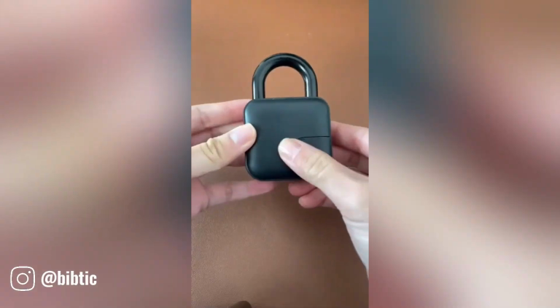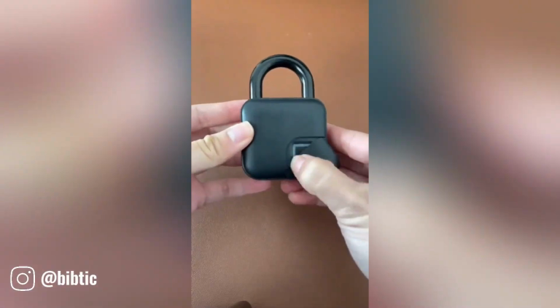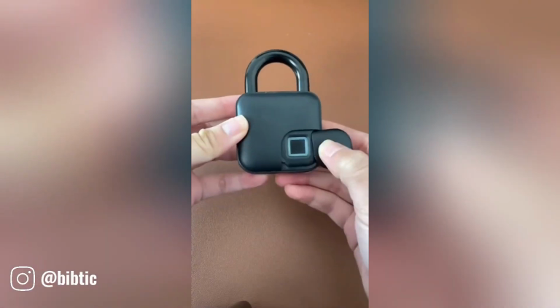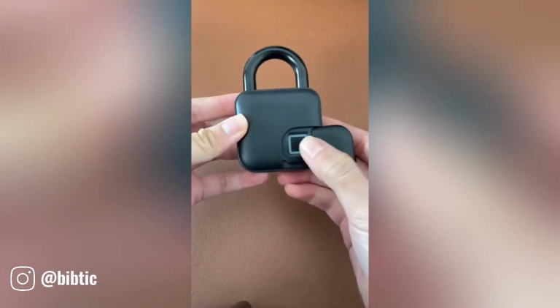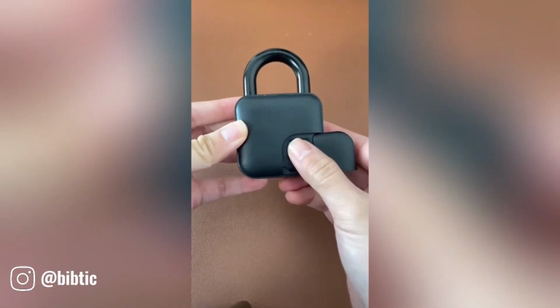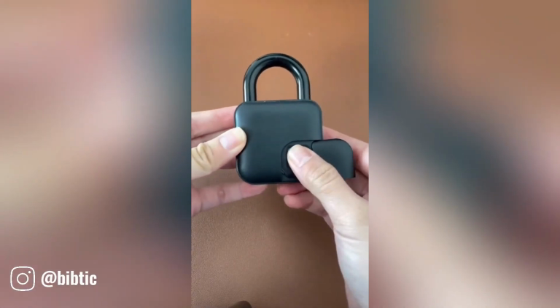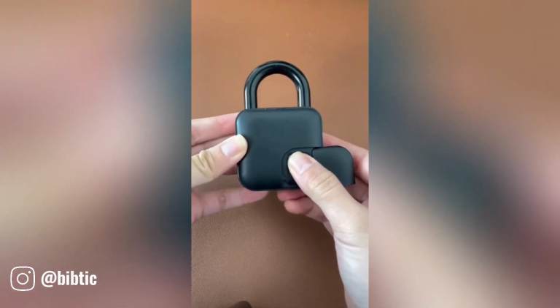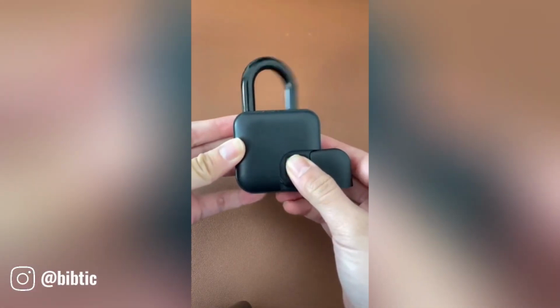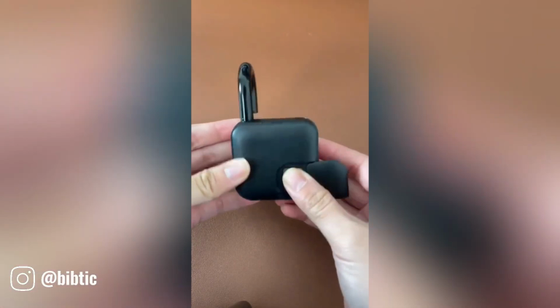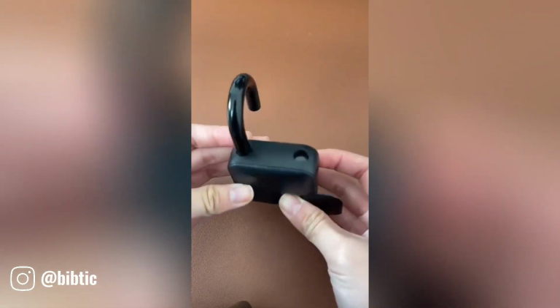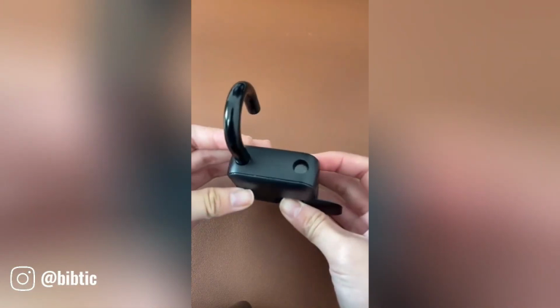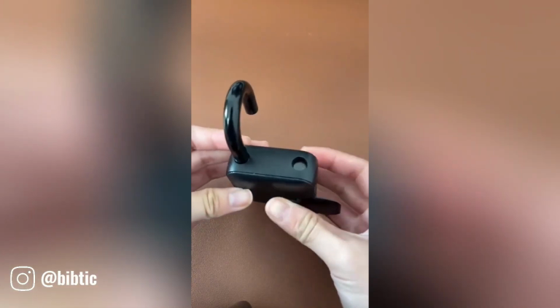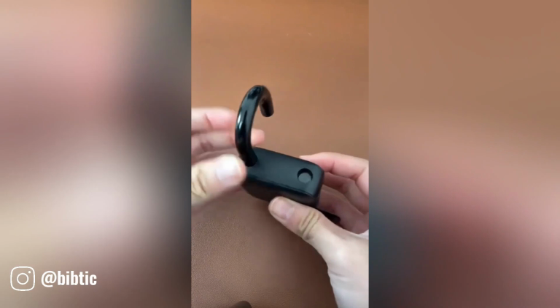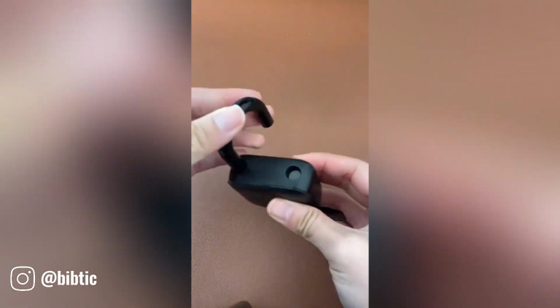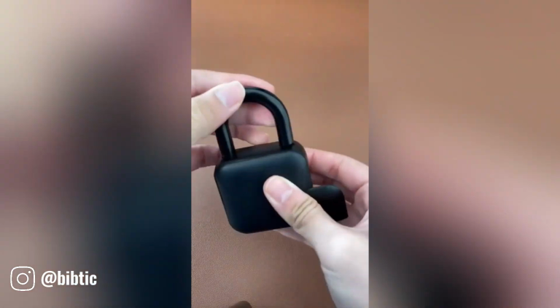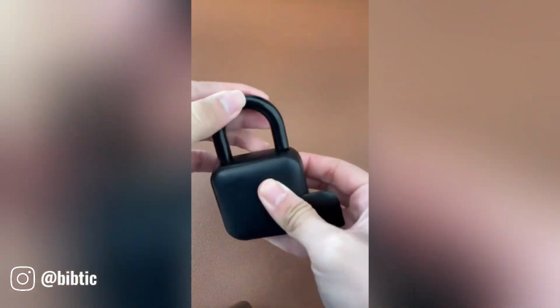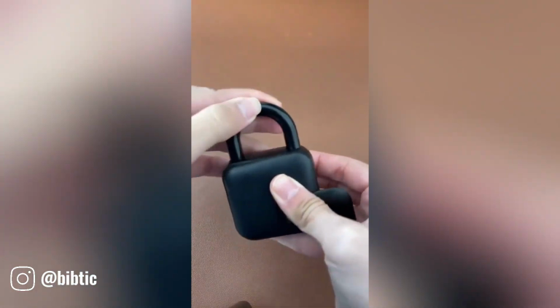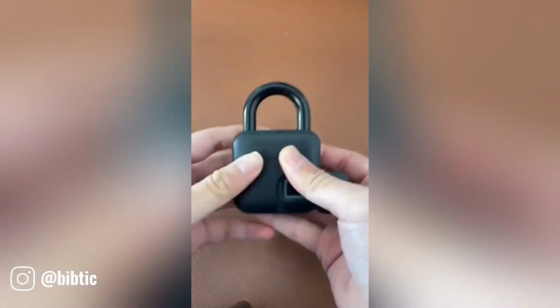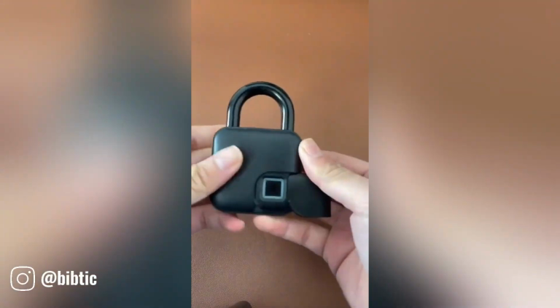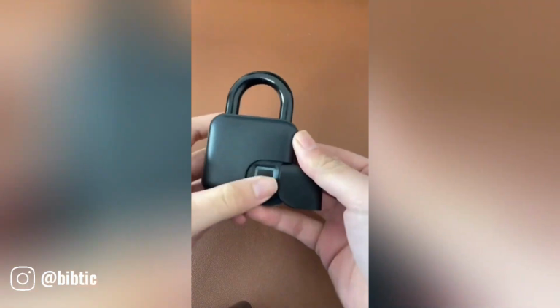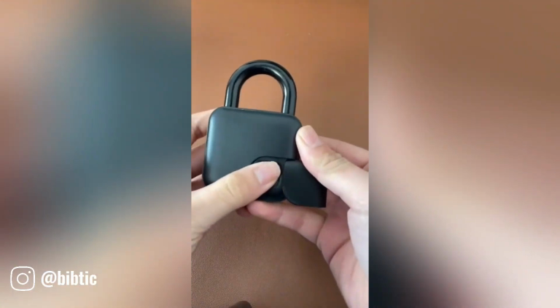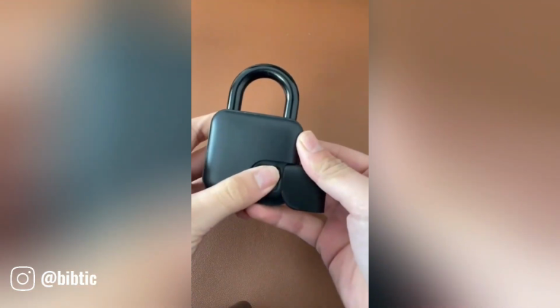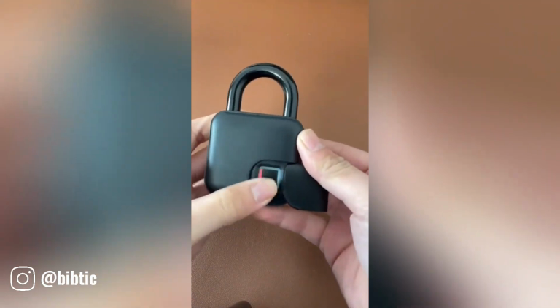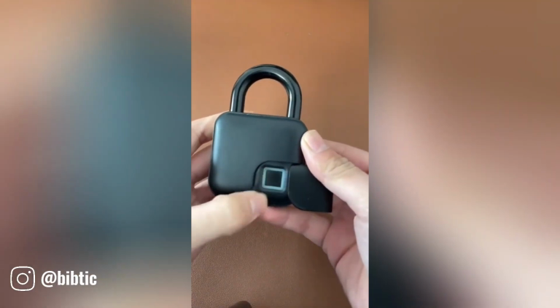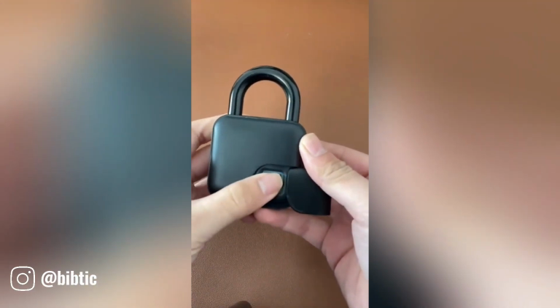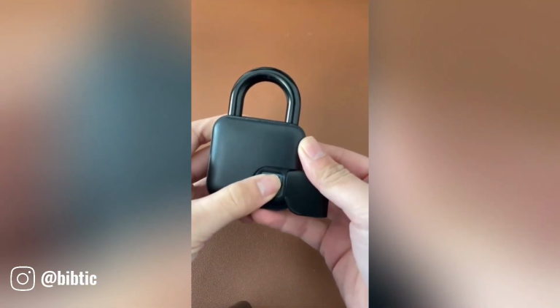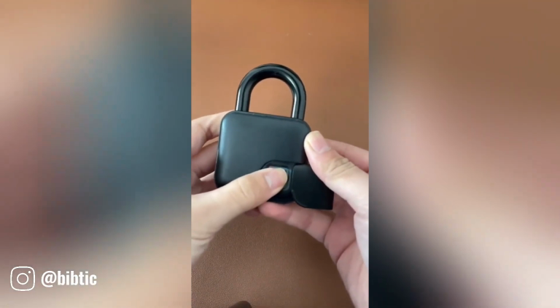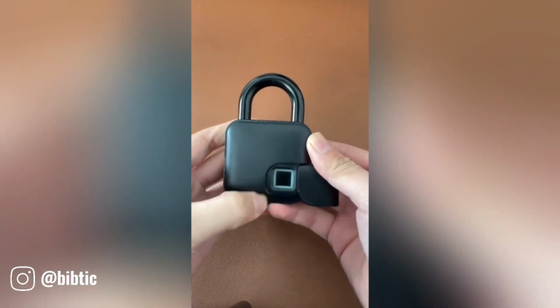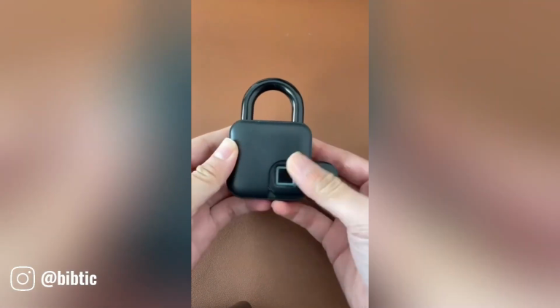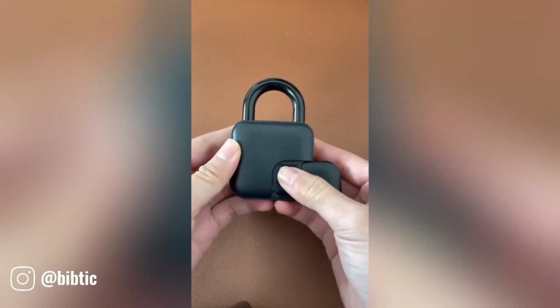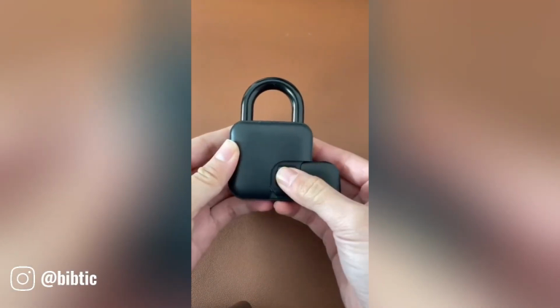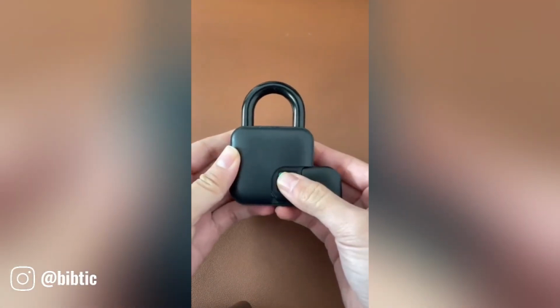Fingerprint-activated padlocks offer a convenient and secure way to protect your belongings without the need for keys.